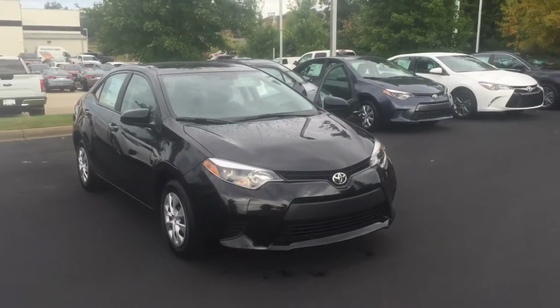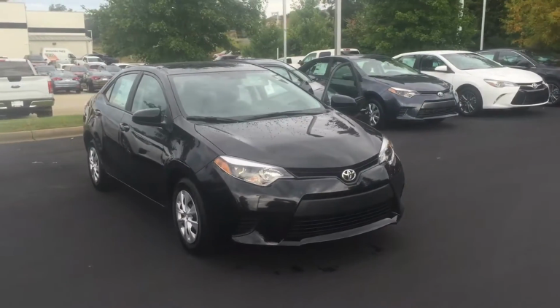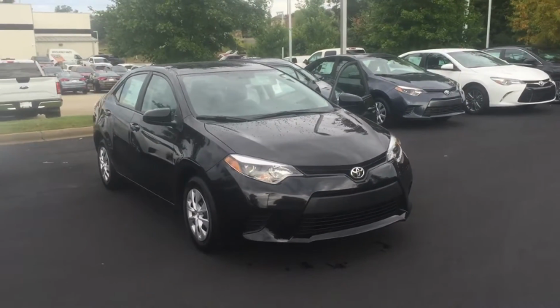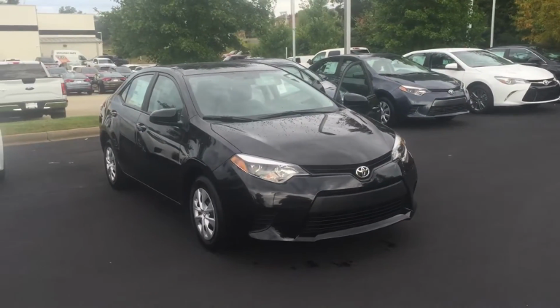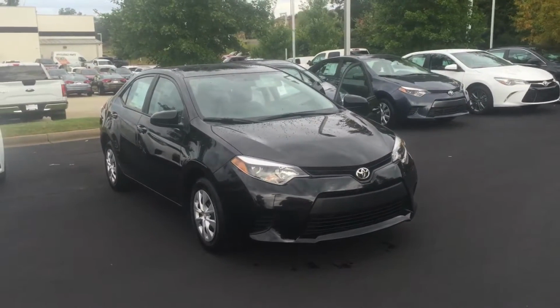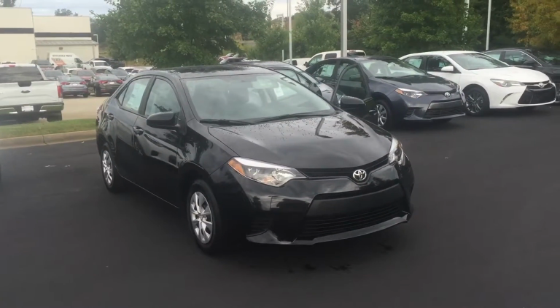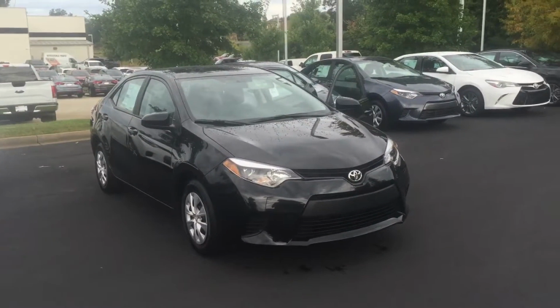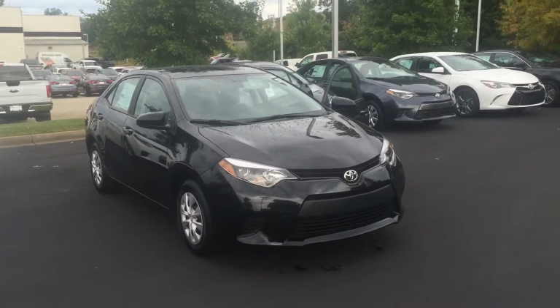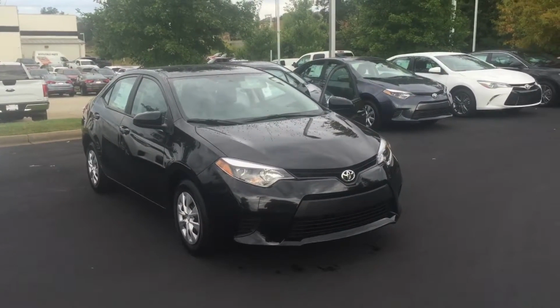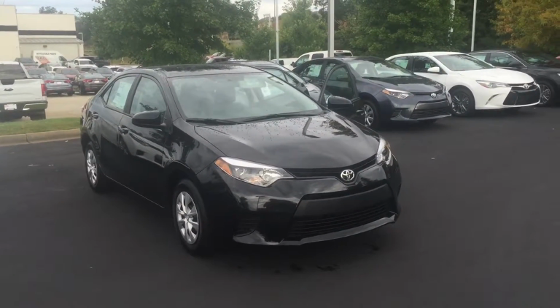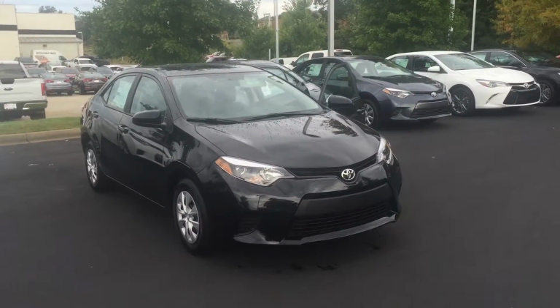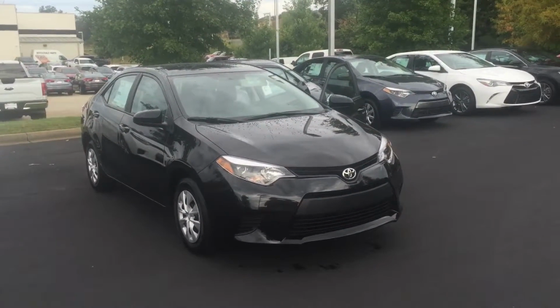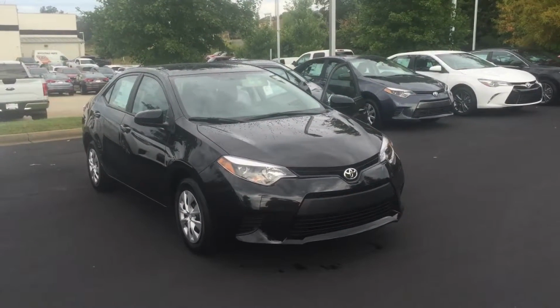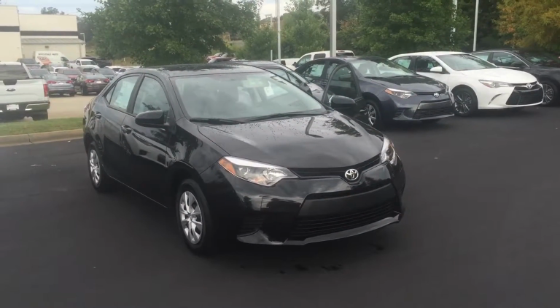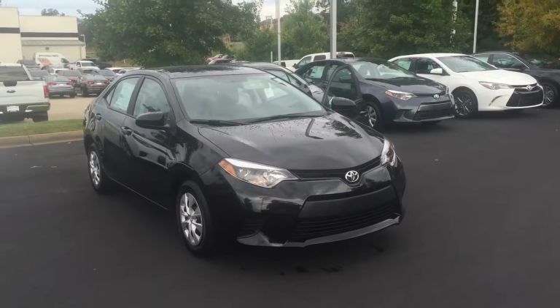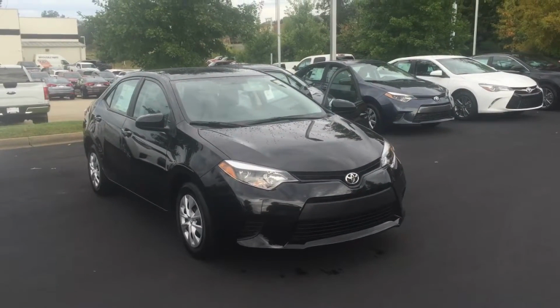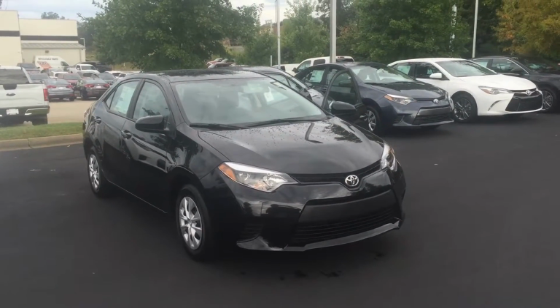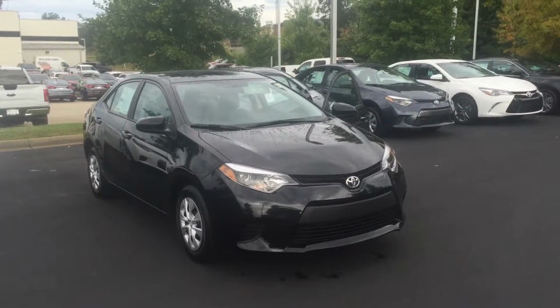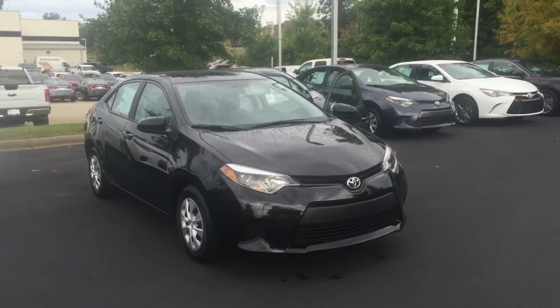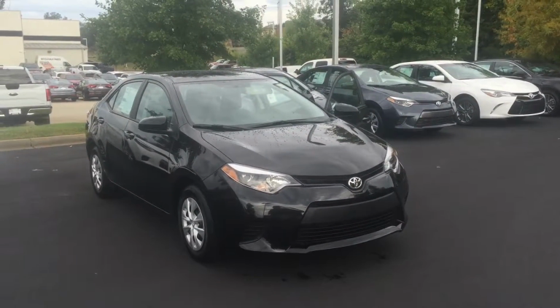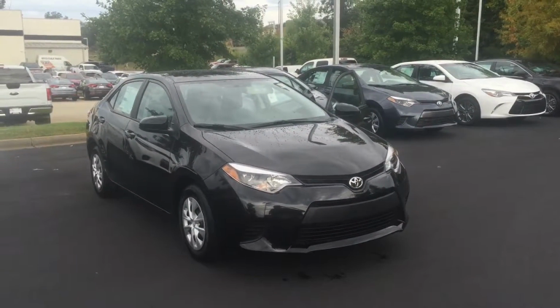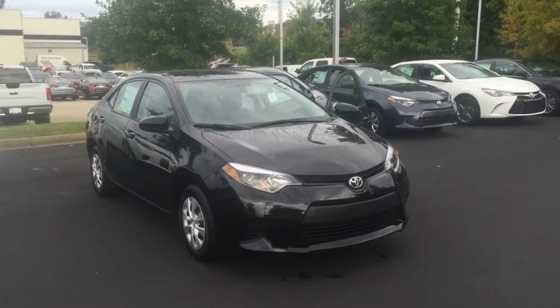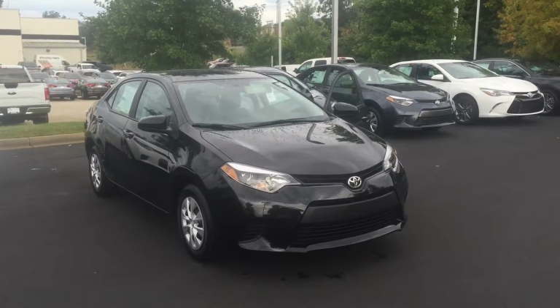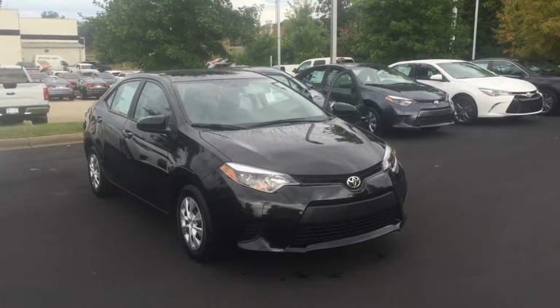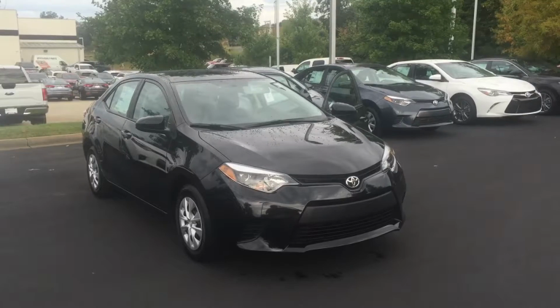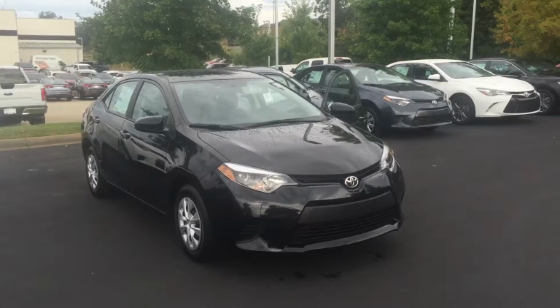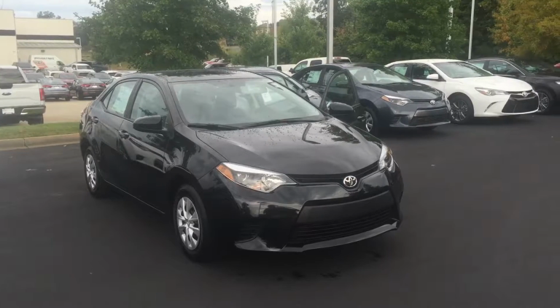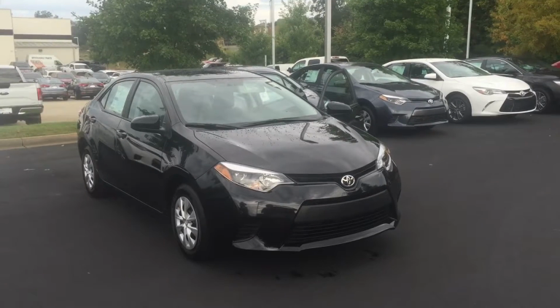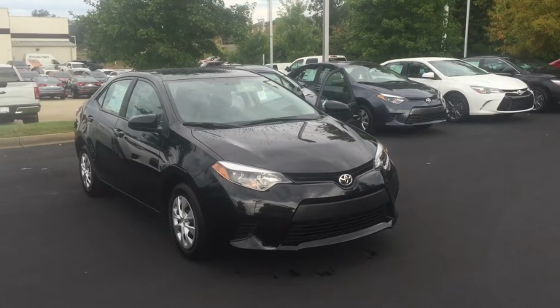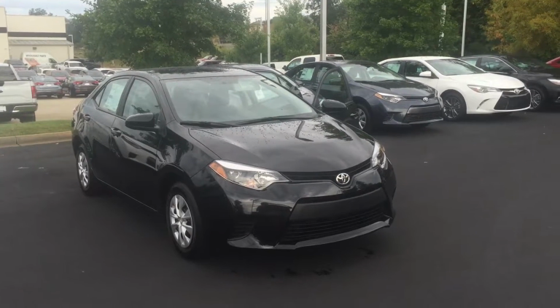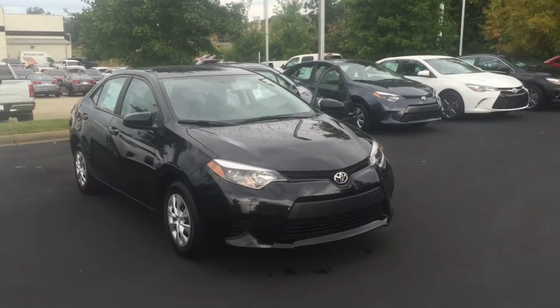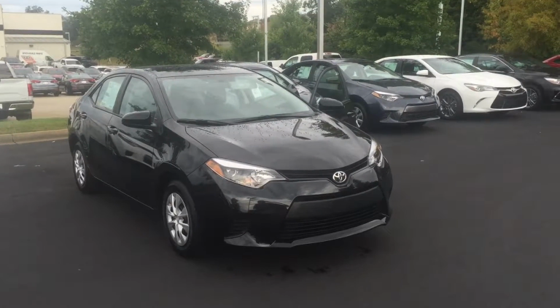Hello, this is Wanda with LaGrange Toyota doing a short walk around on the 2016 Toyota Corolla L.